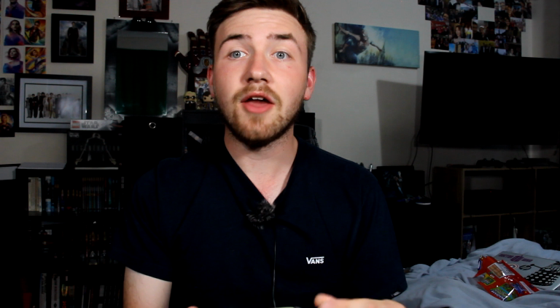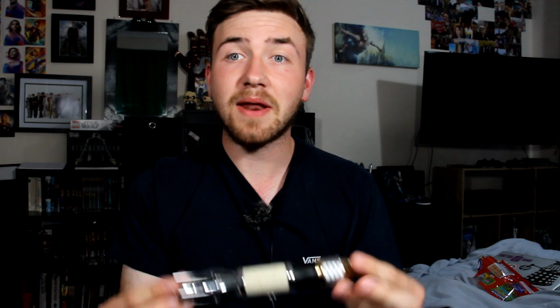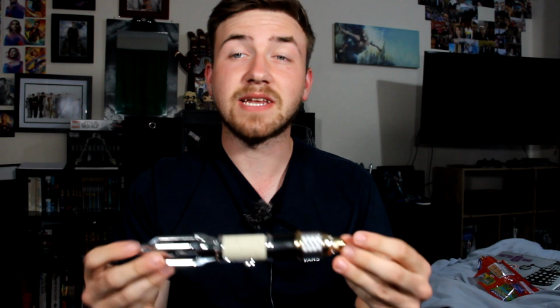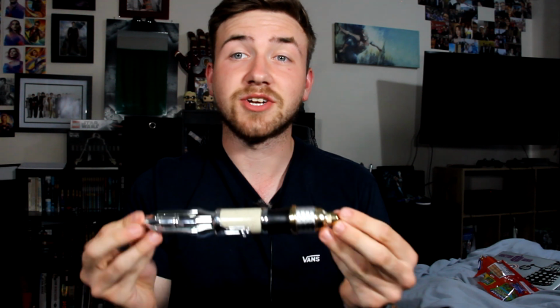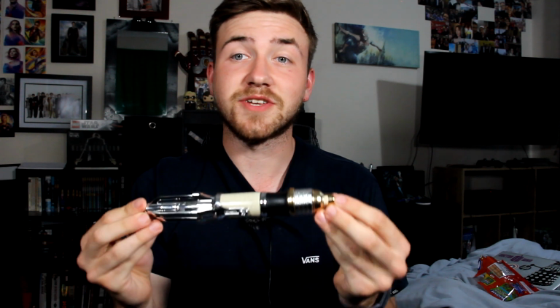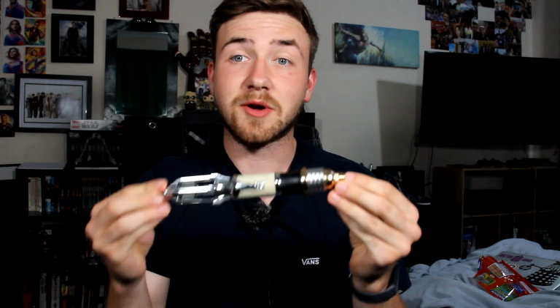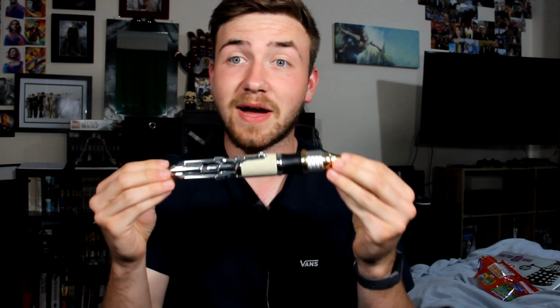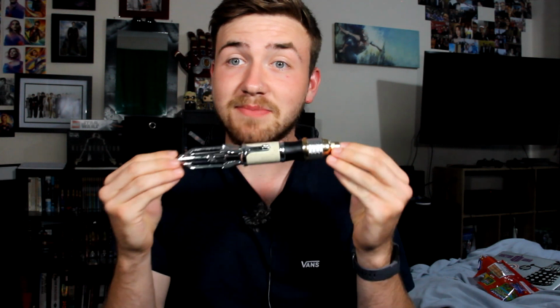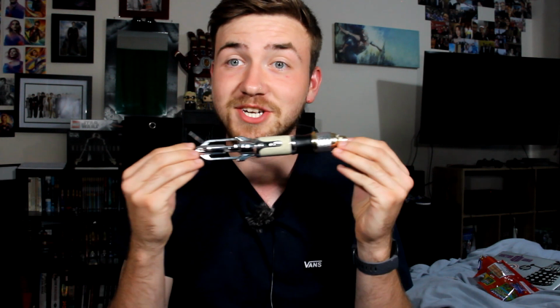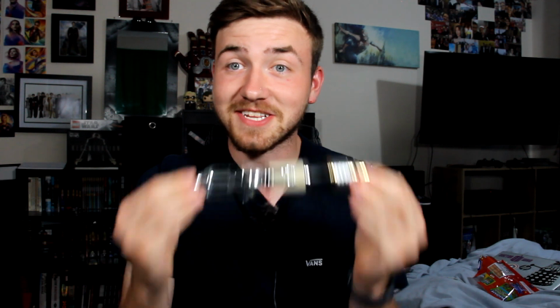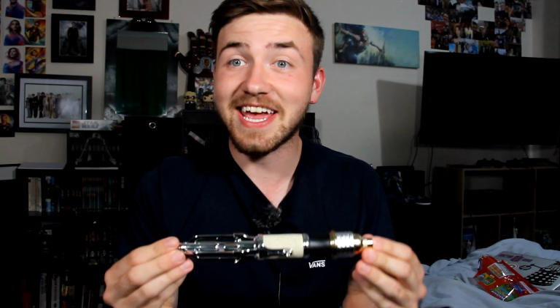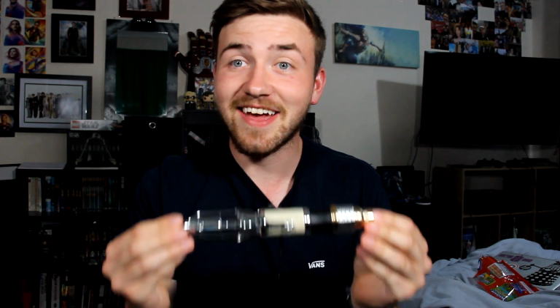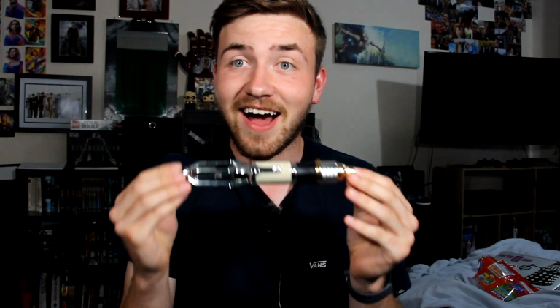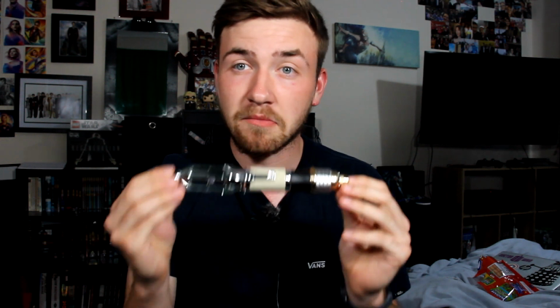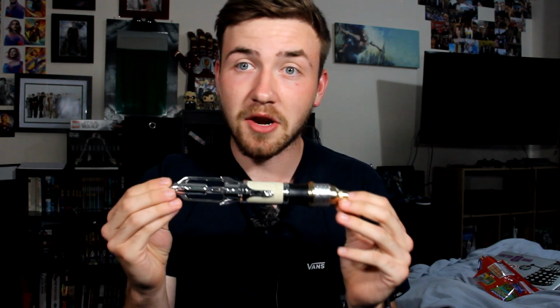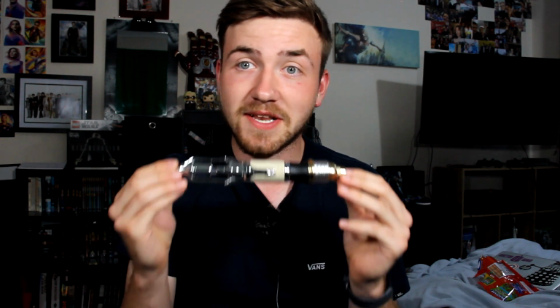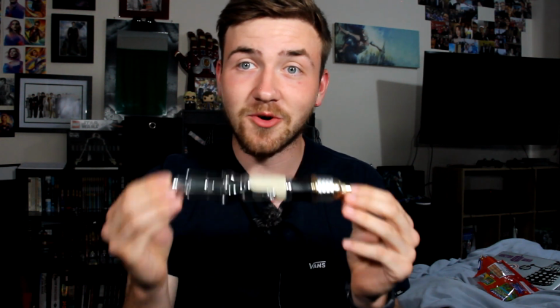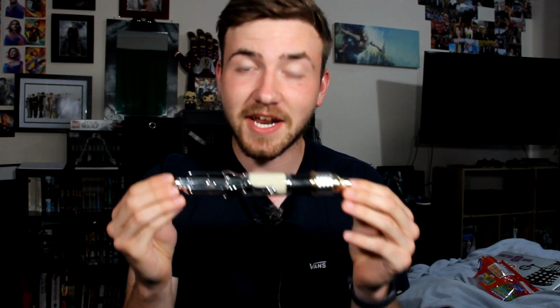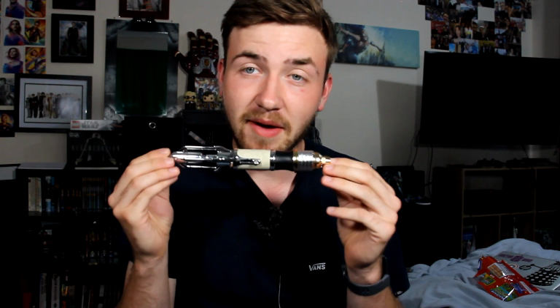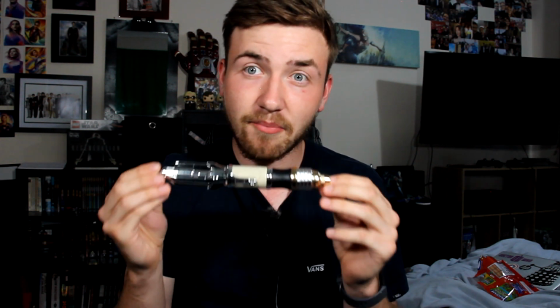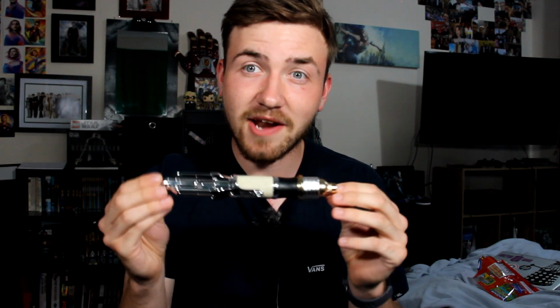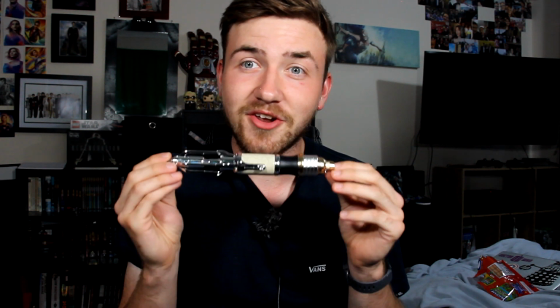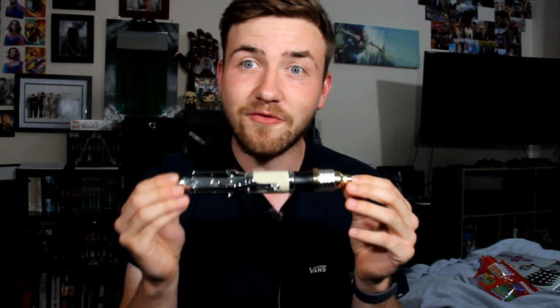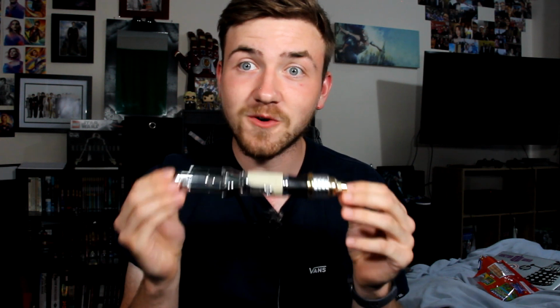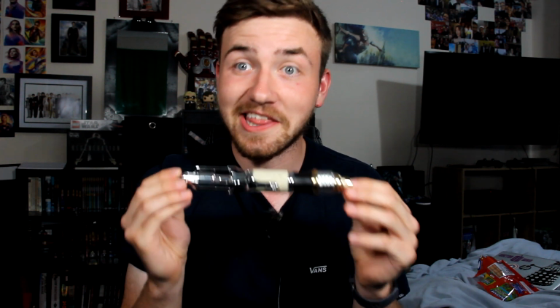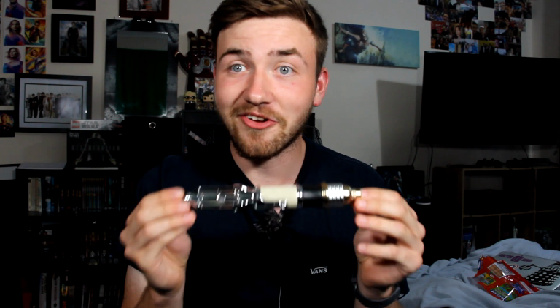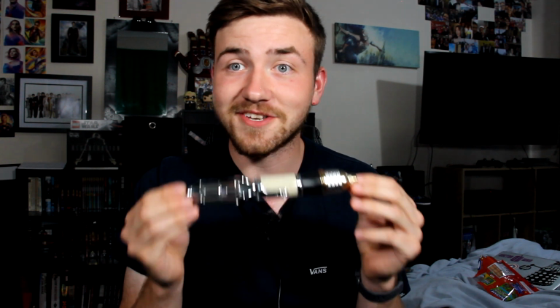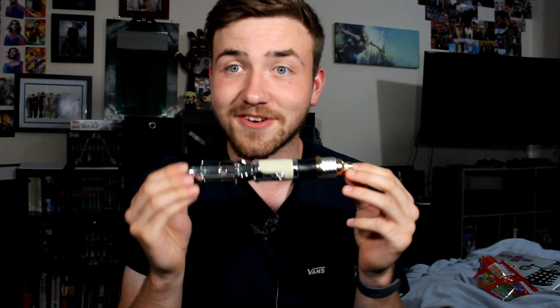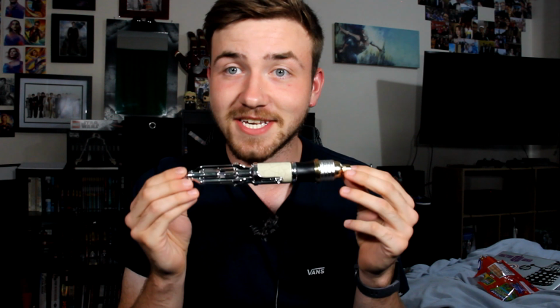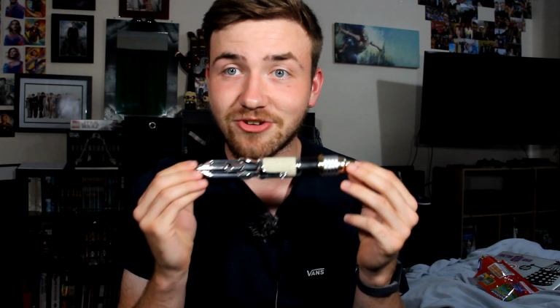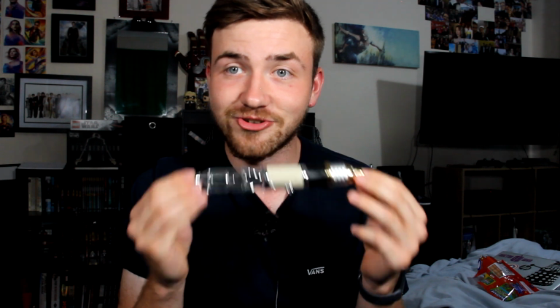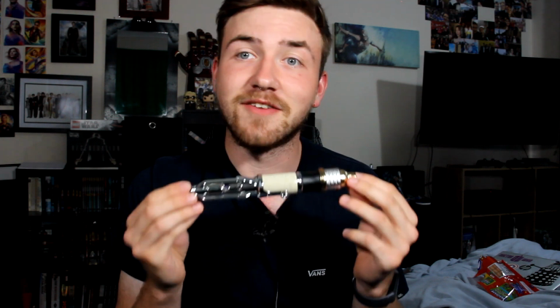Hello, my name is Dan Johnson and welcome back to my channel. Today, I'm going to be talking about the brand new 14th Doctor Sonic Screwdriver.